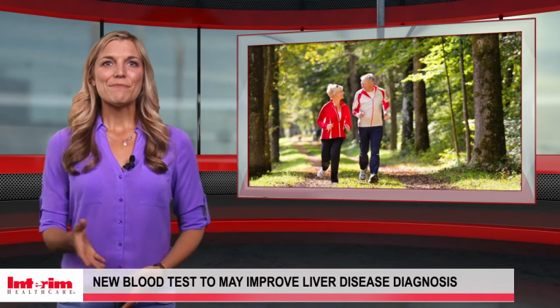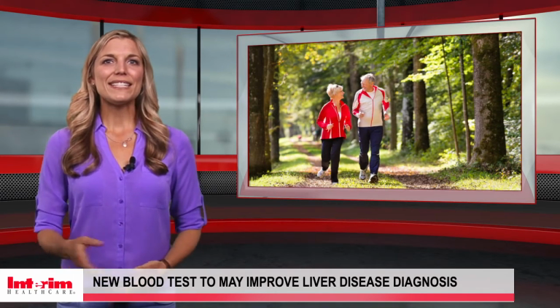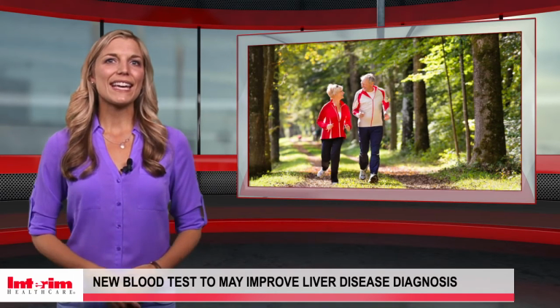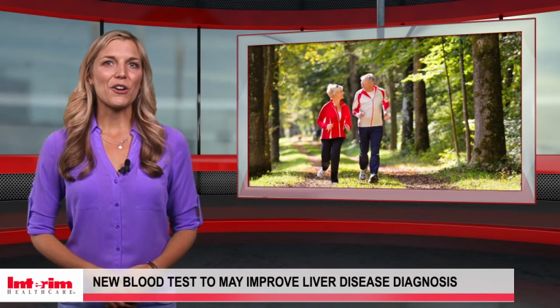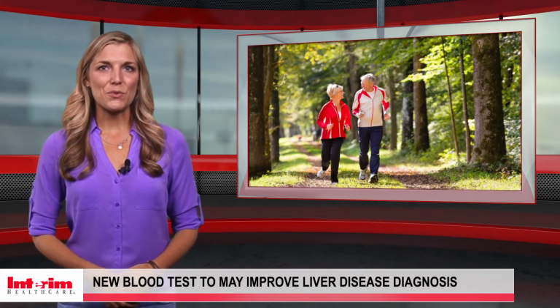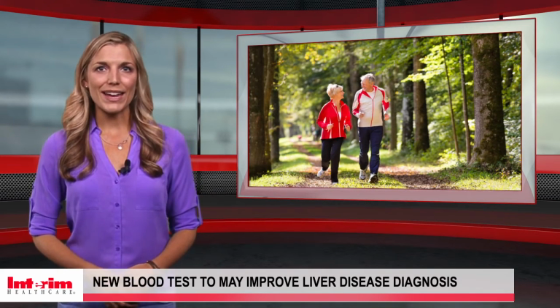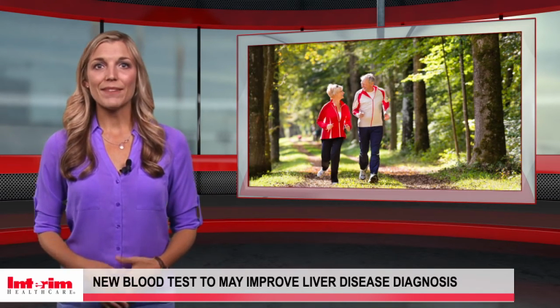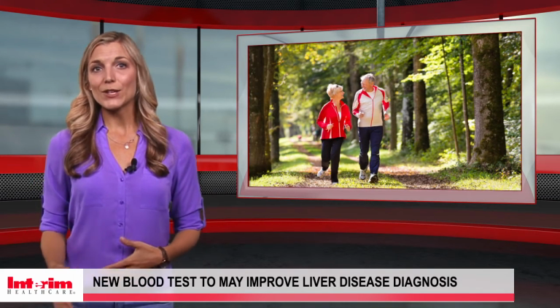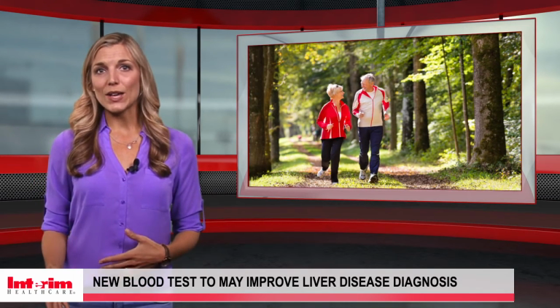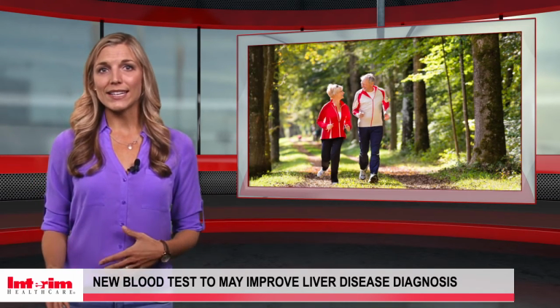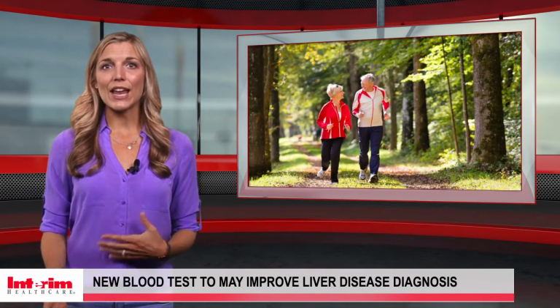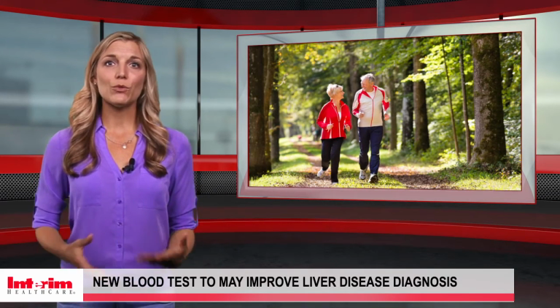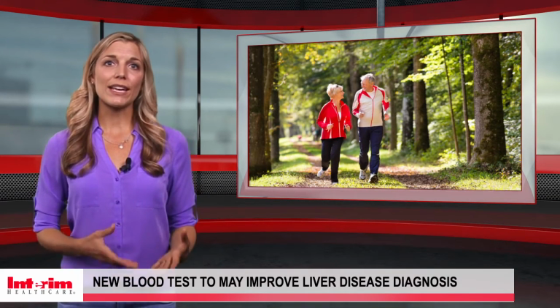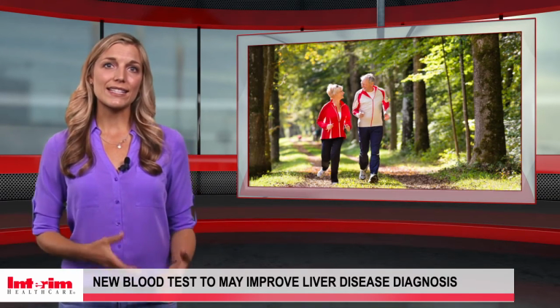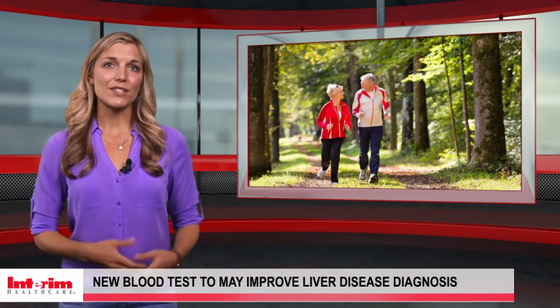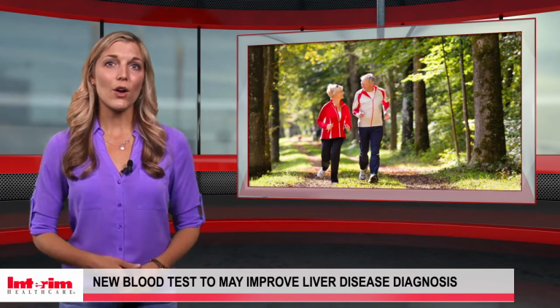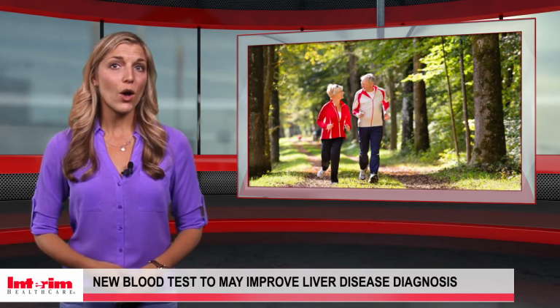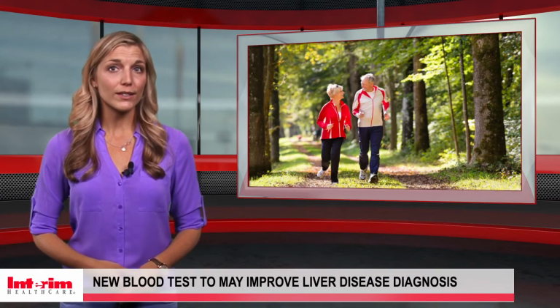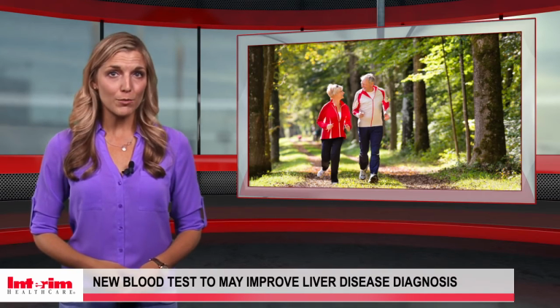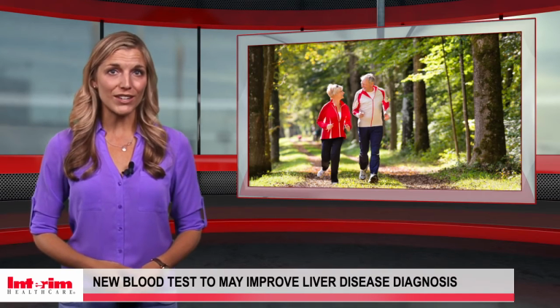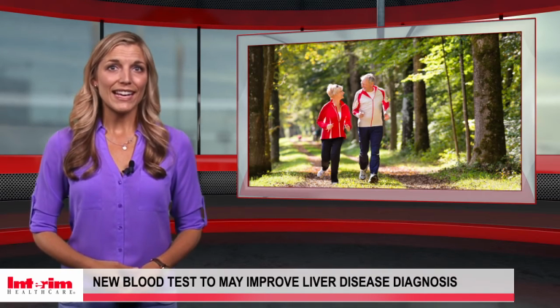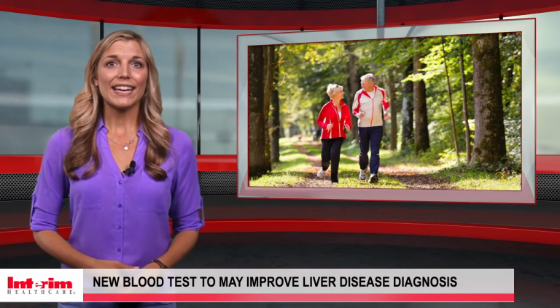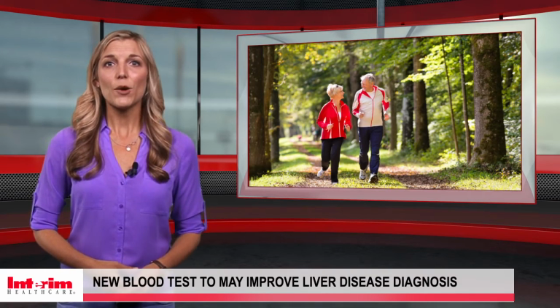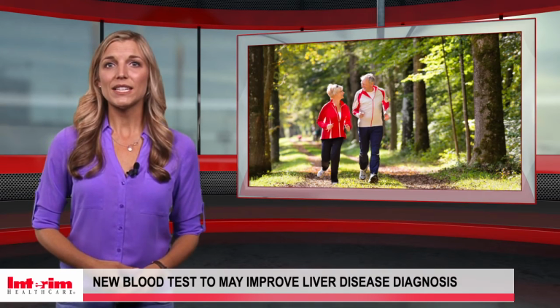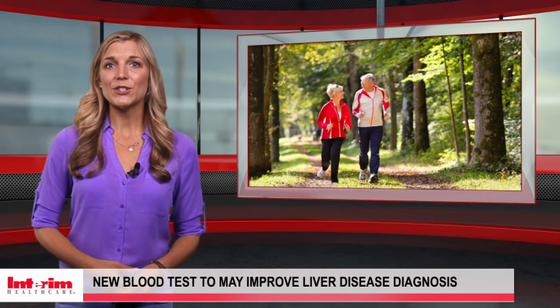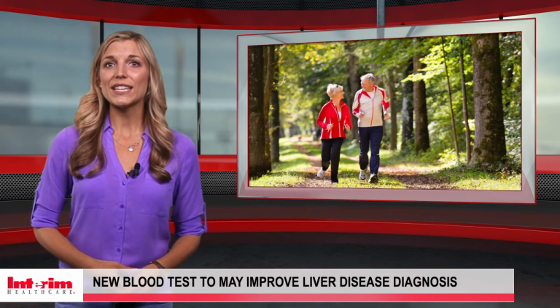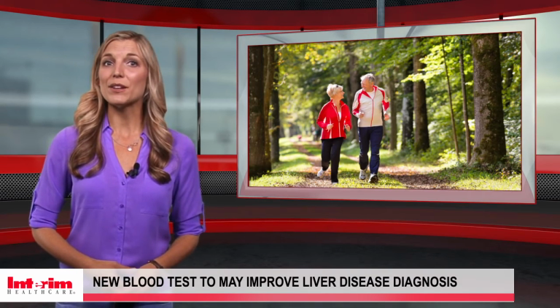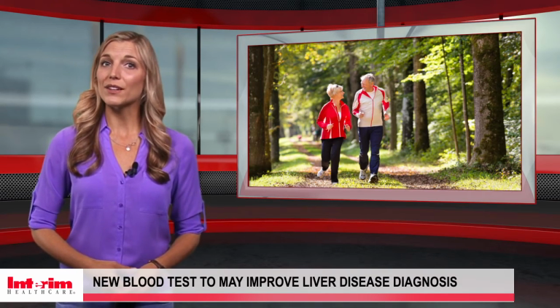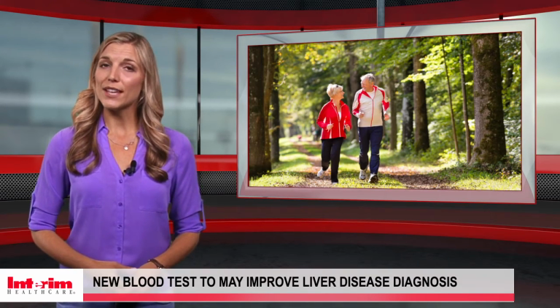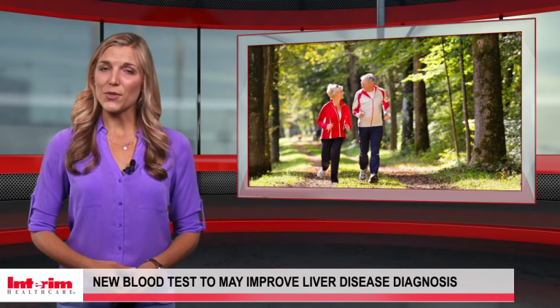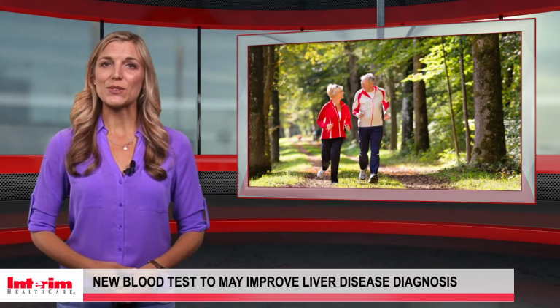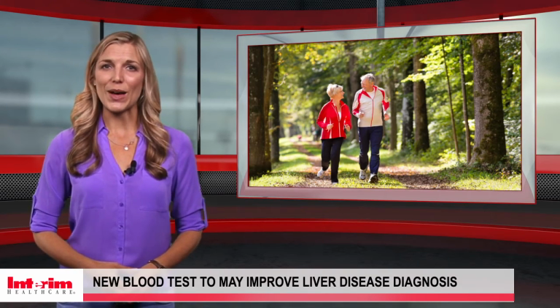Maintaining a healthy weight, exercising, and avoiding excessive alcohol consumption can help seniors keep their livers healthy as well.